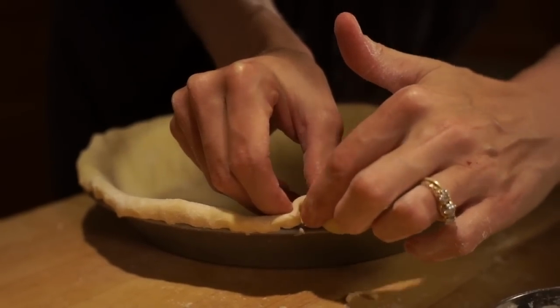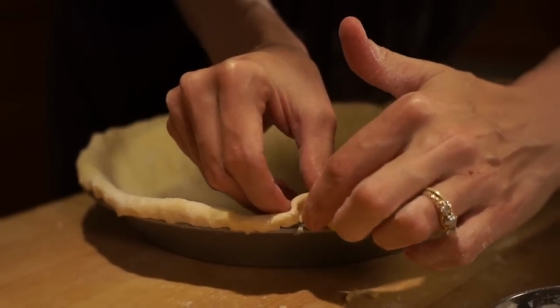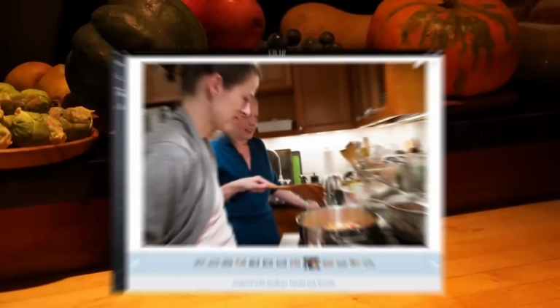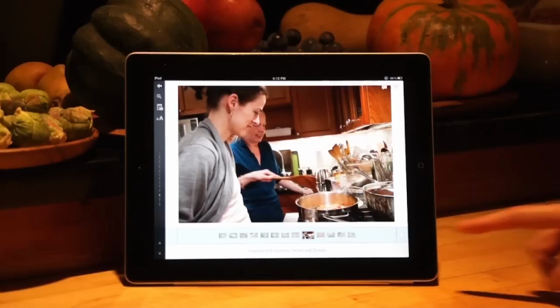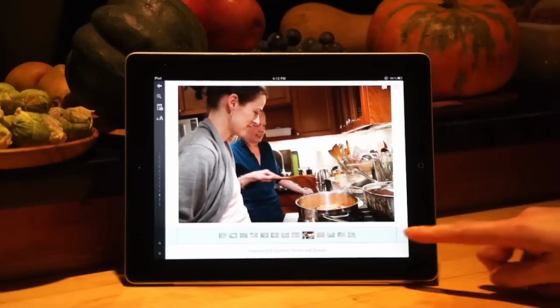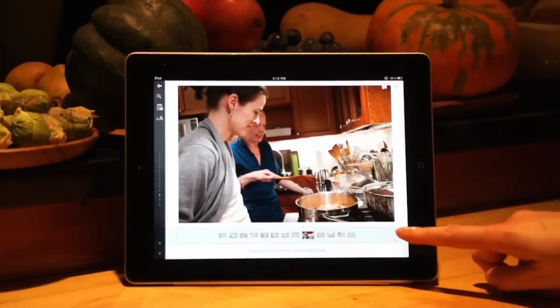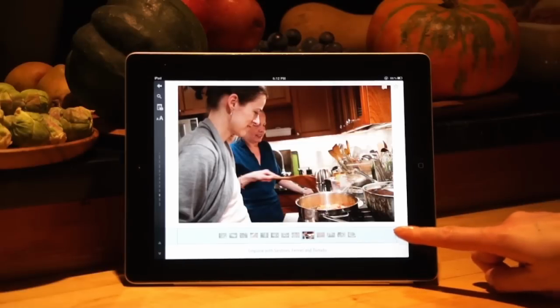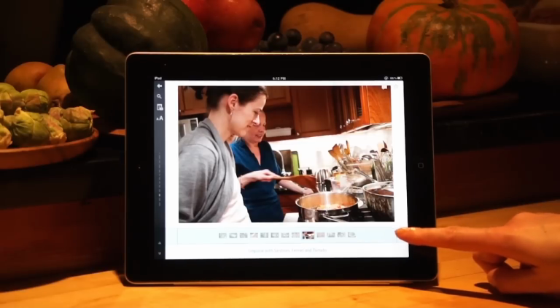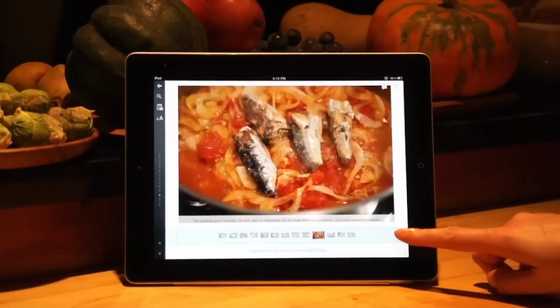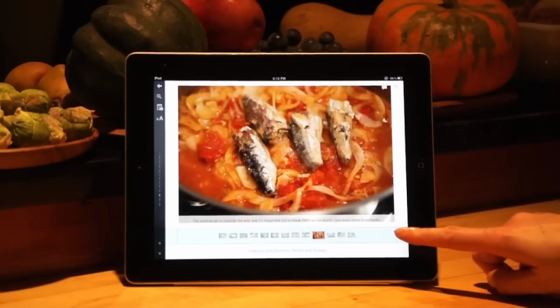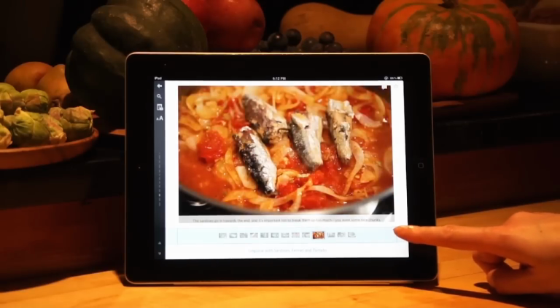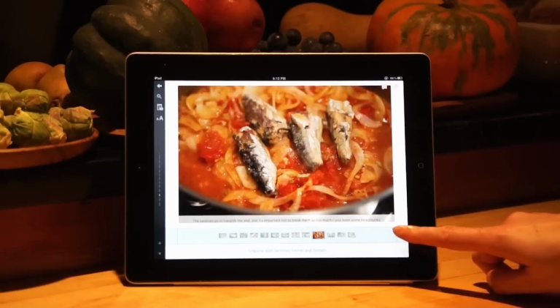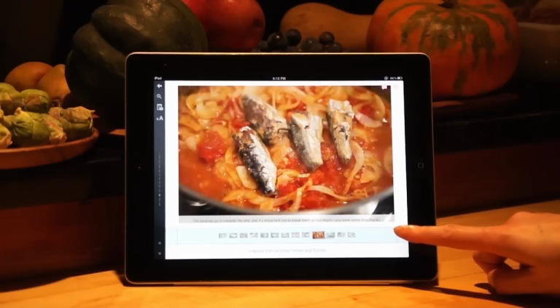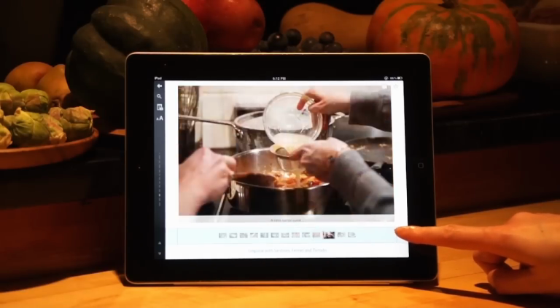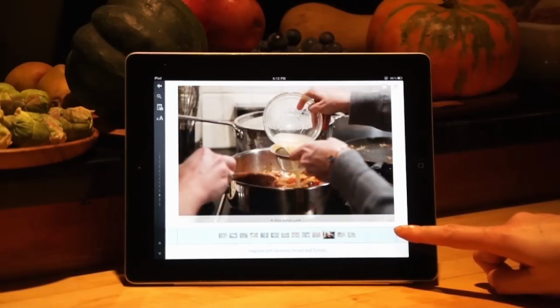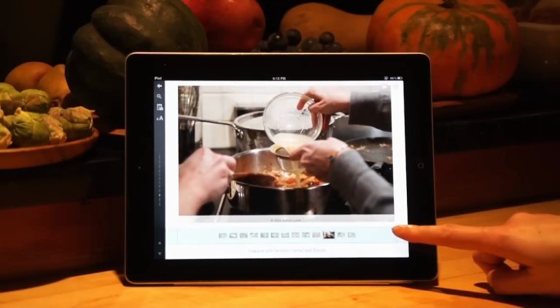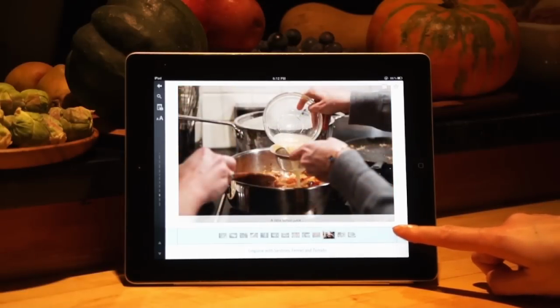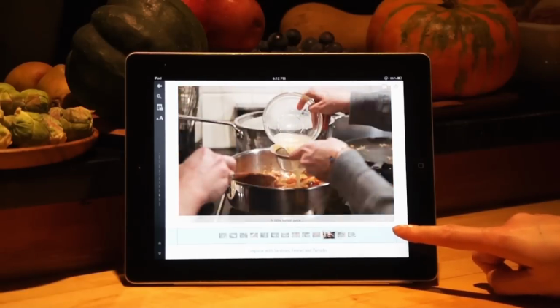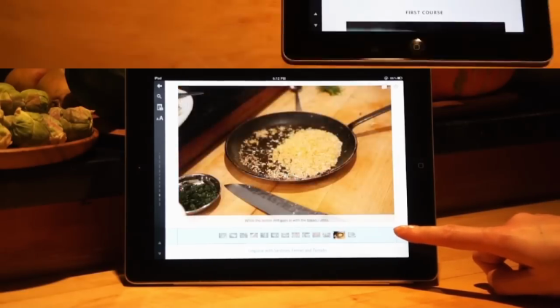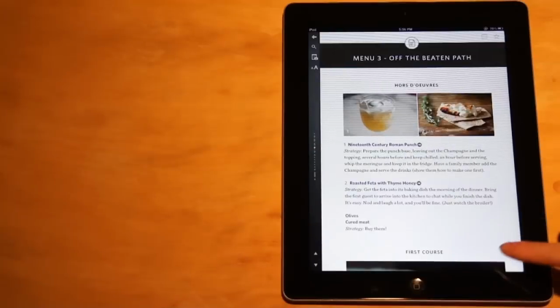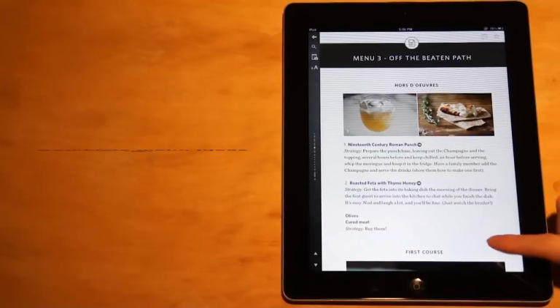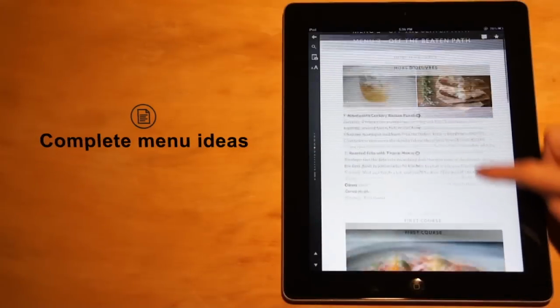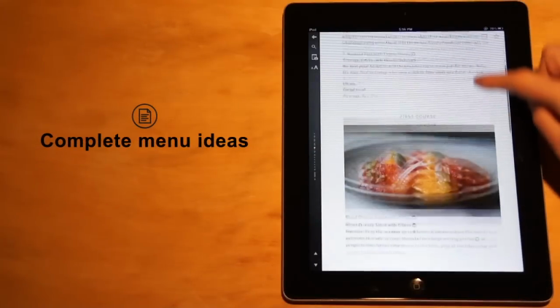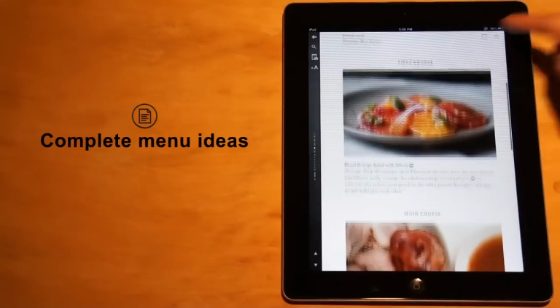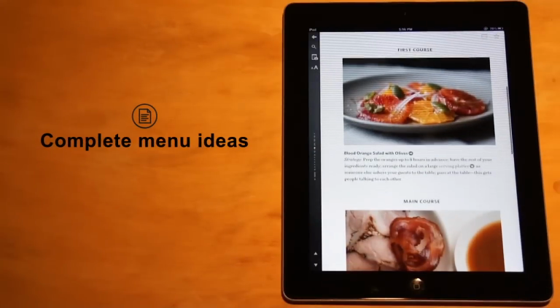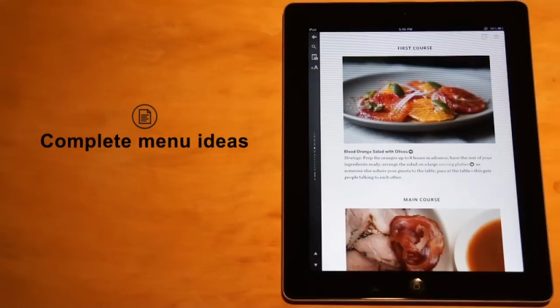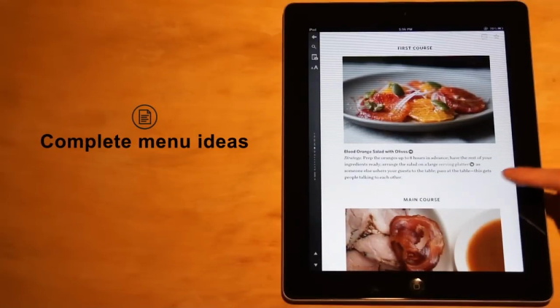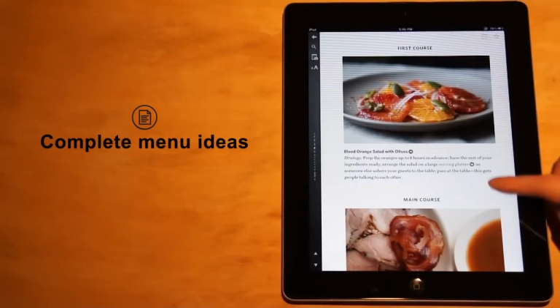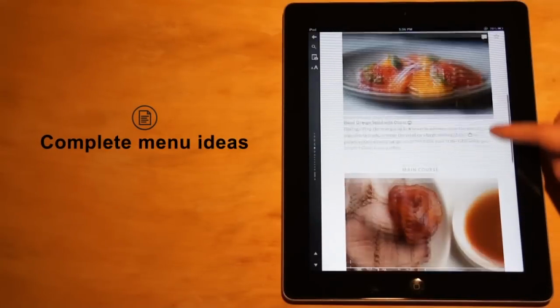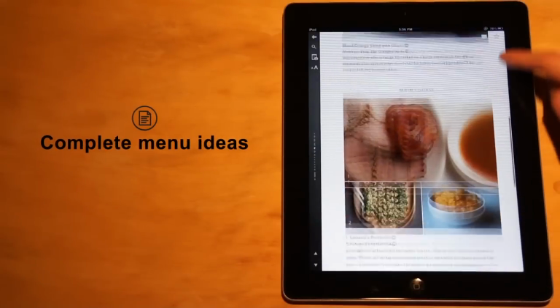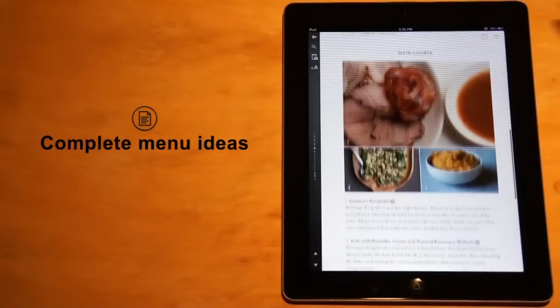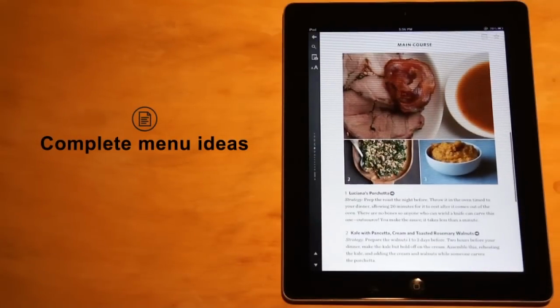We take you through every step of the recipes with beautiful slideshows. But this isn't just about cooking — it's also about entertaining.